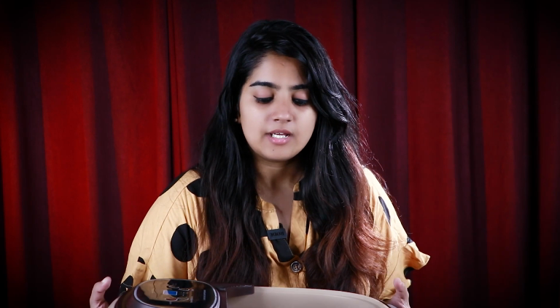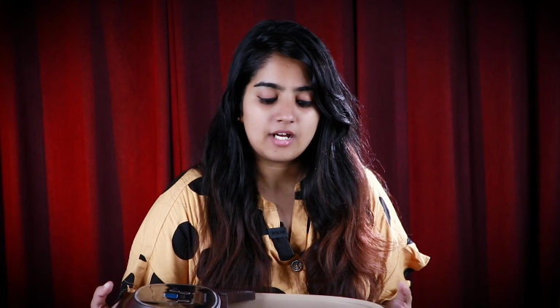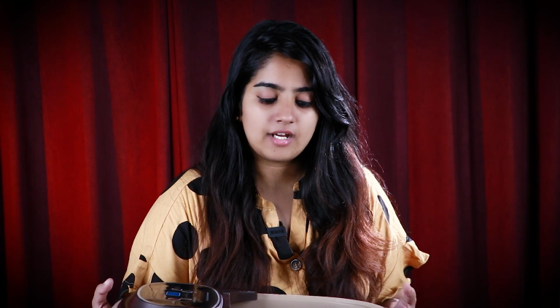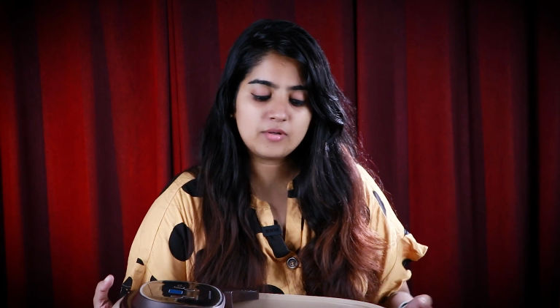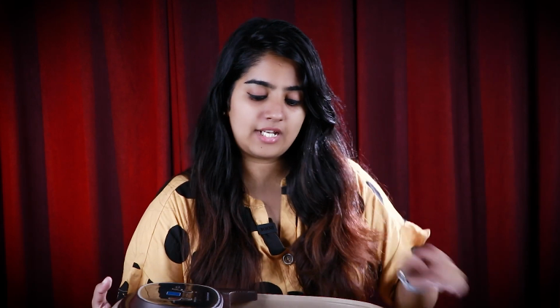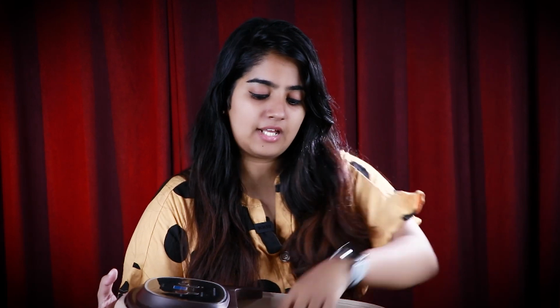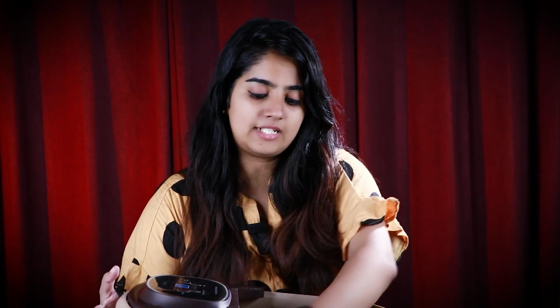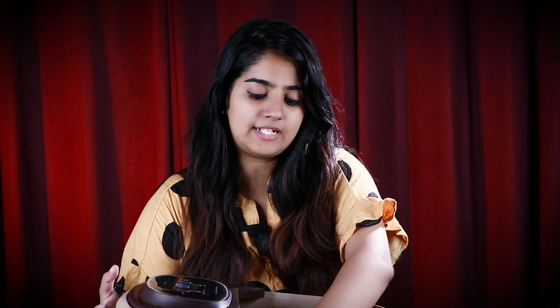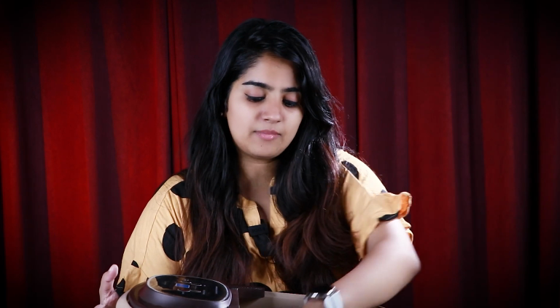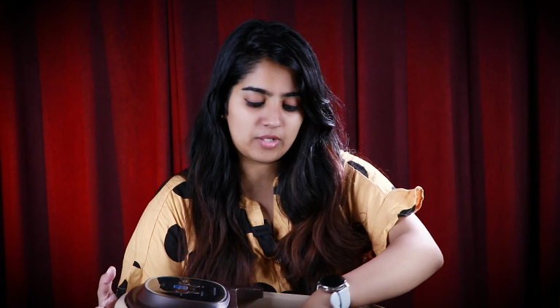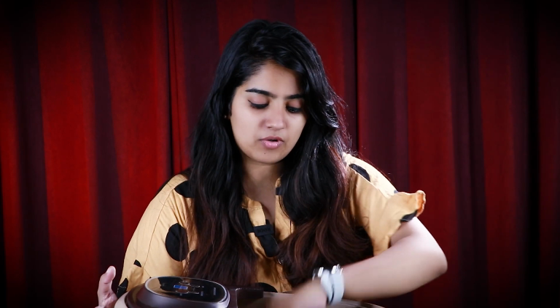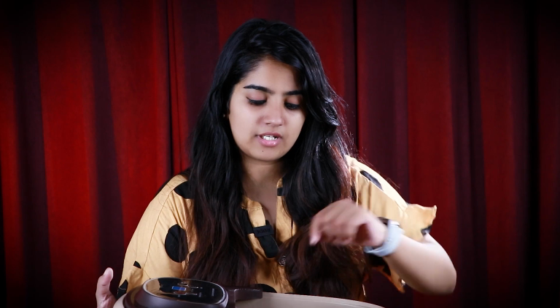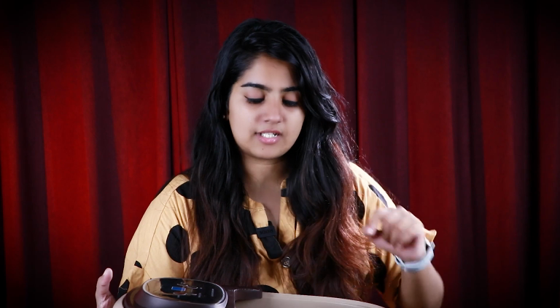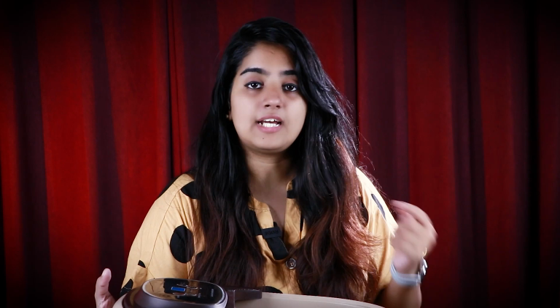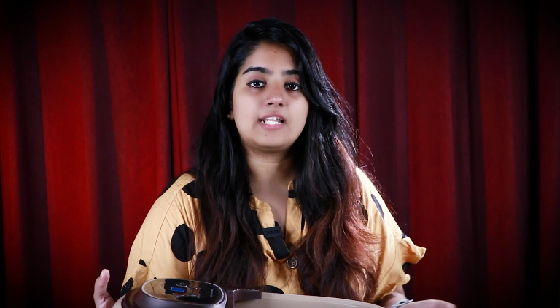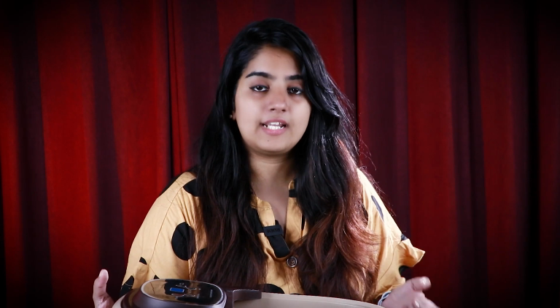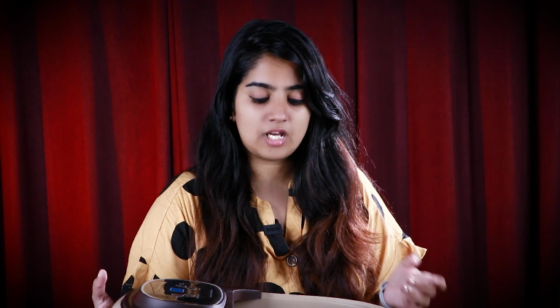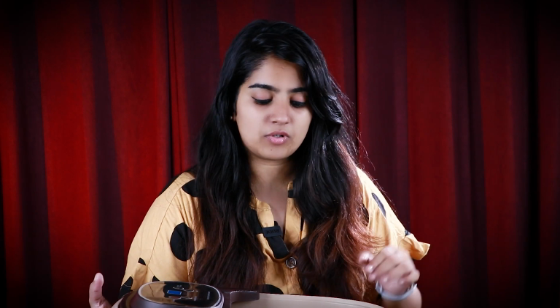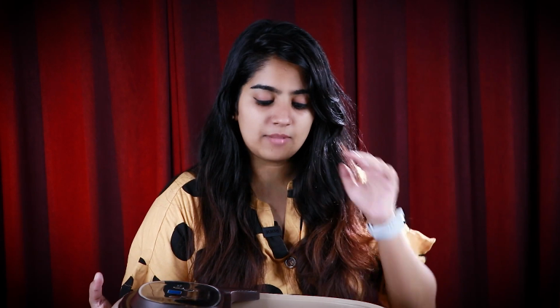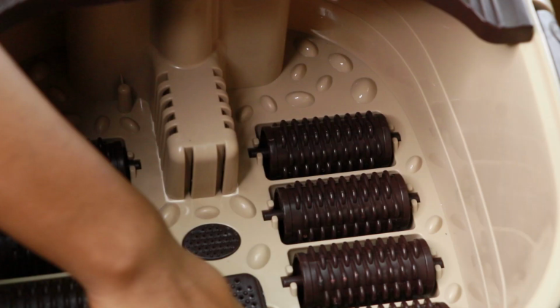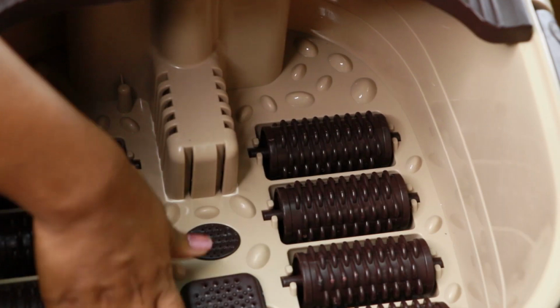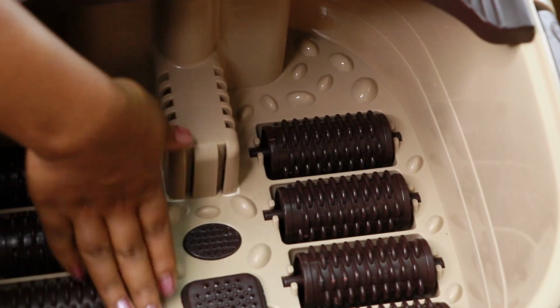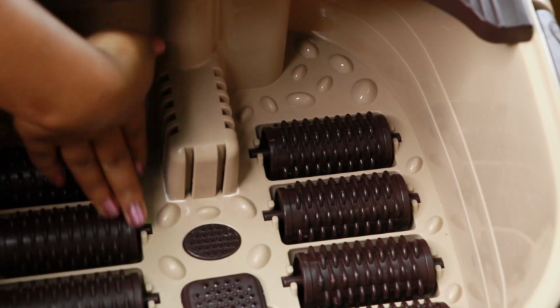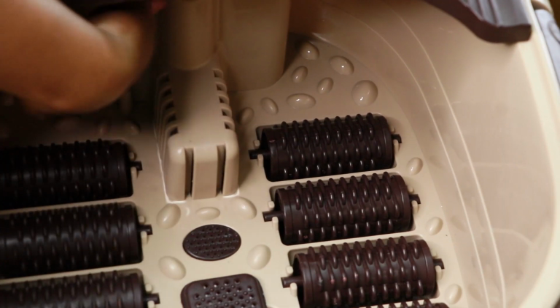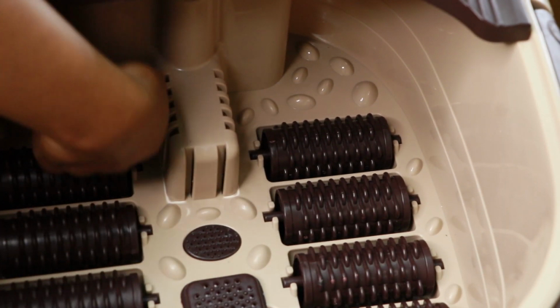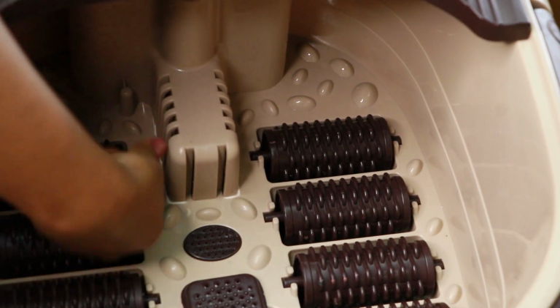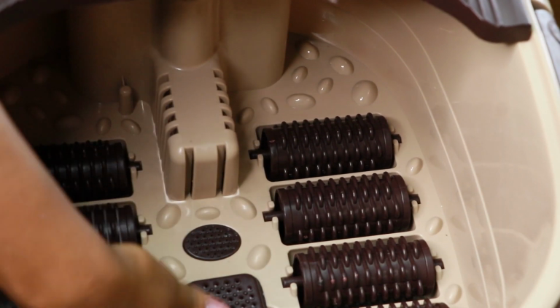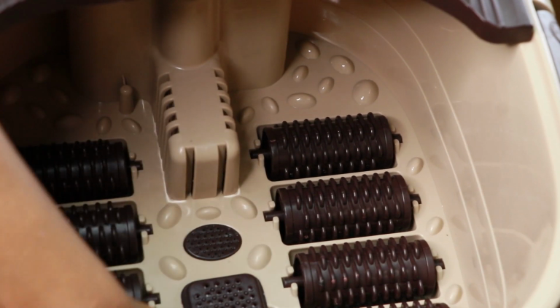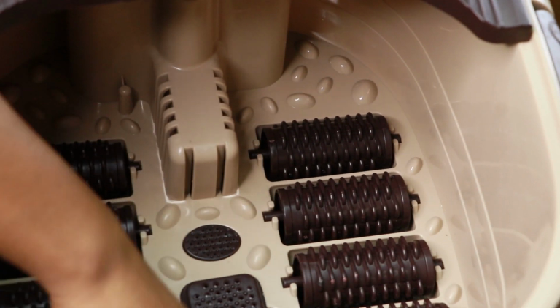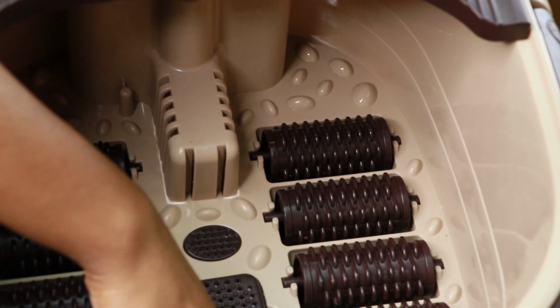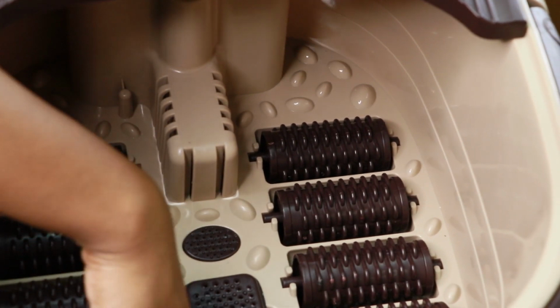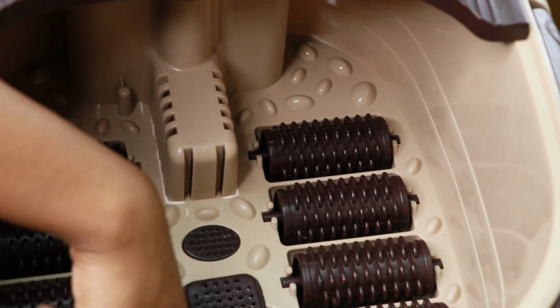The tube also has a manual roller. With this, we can massage the feet to improve blood circulation.